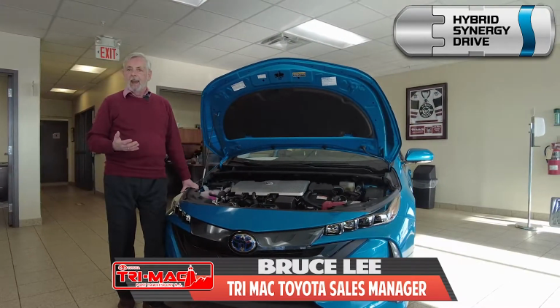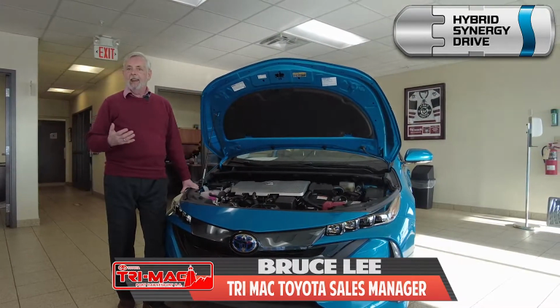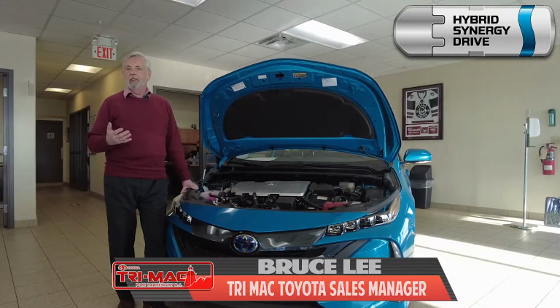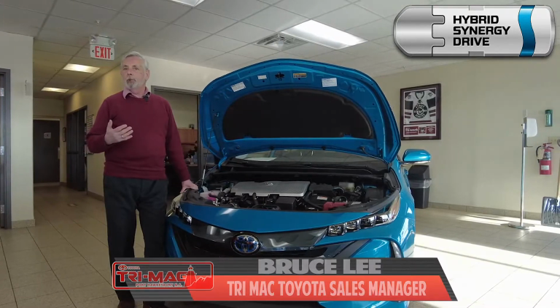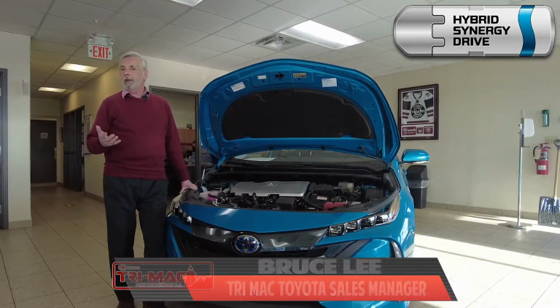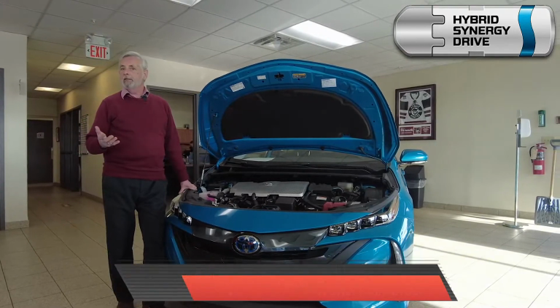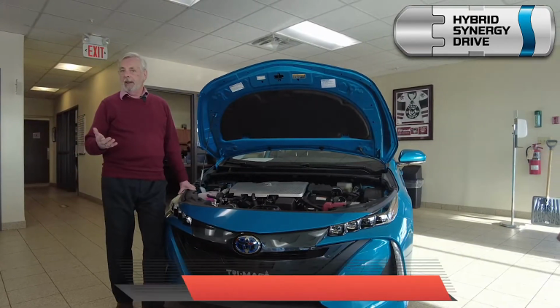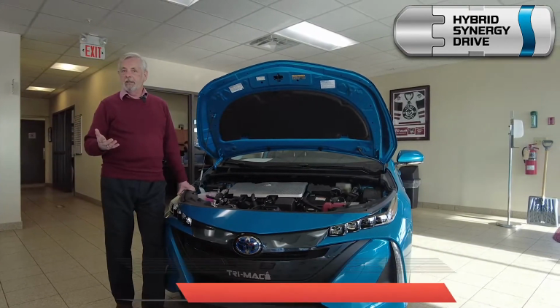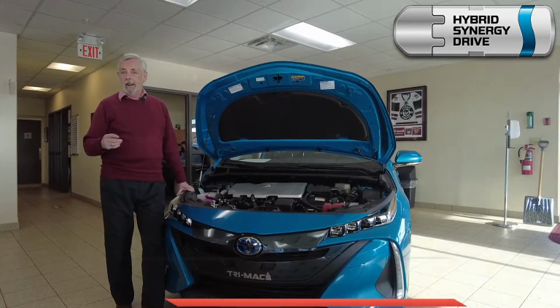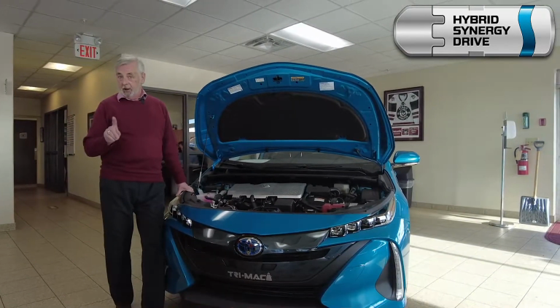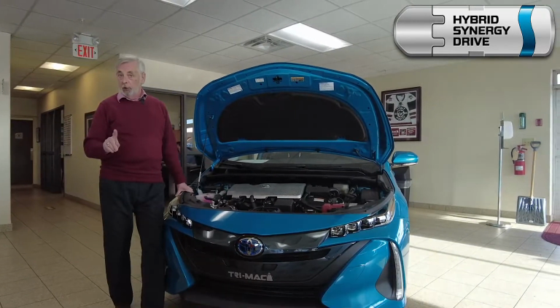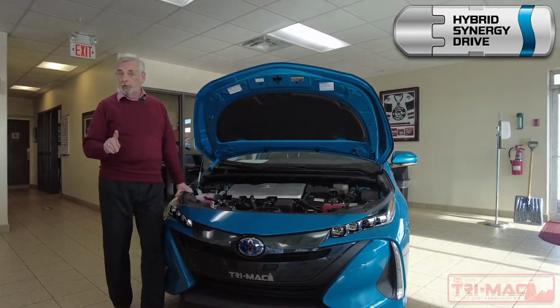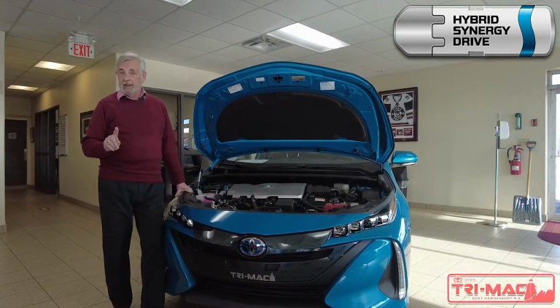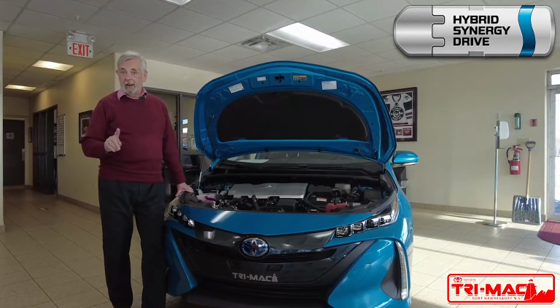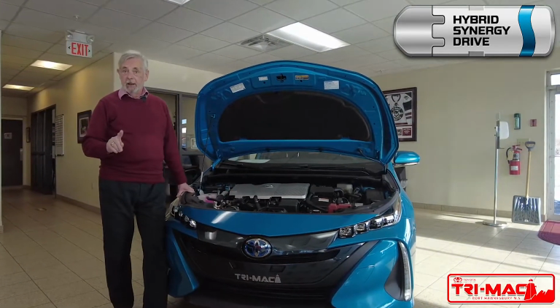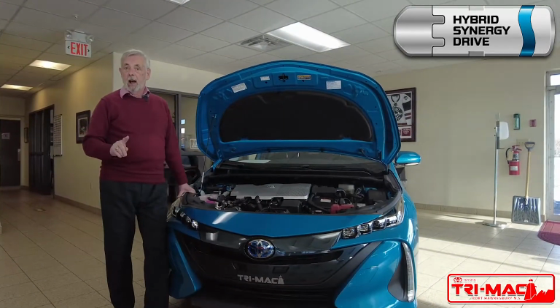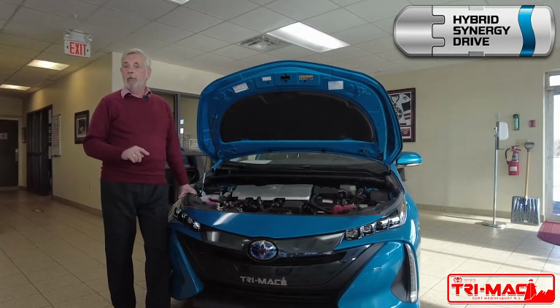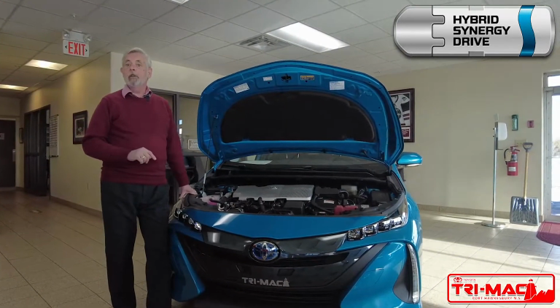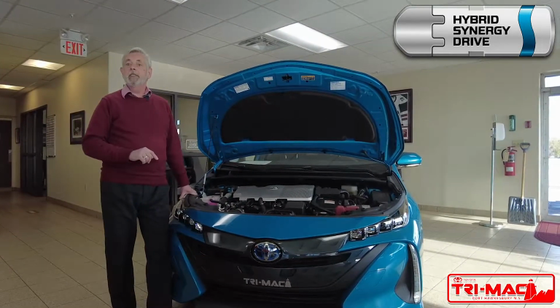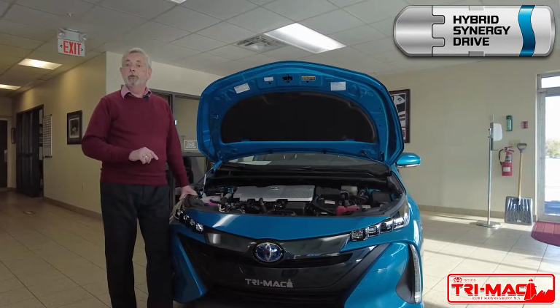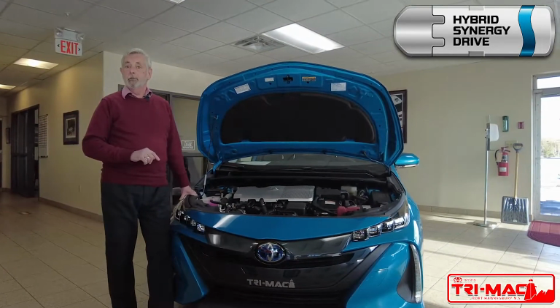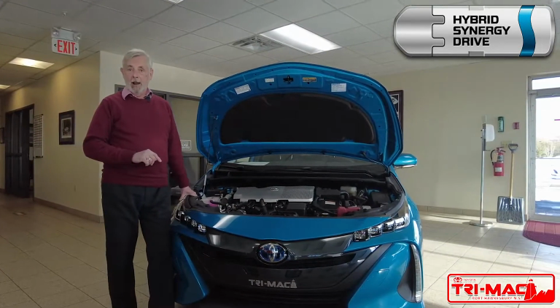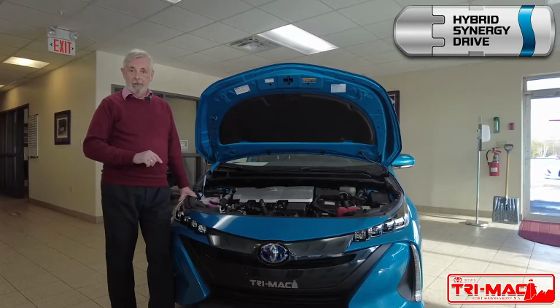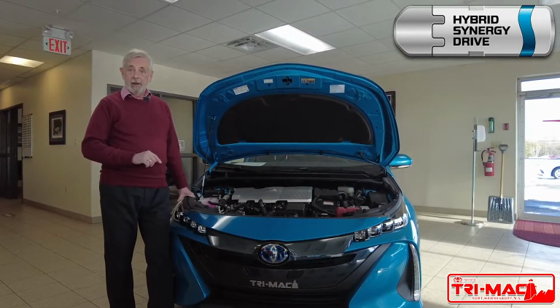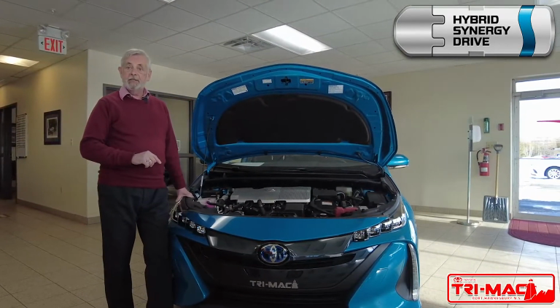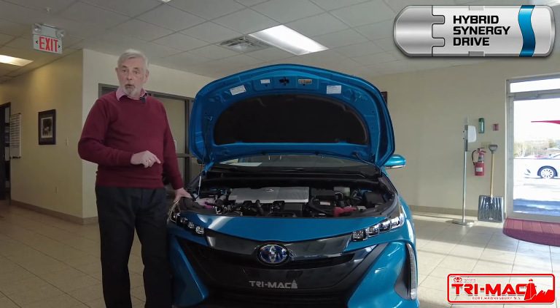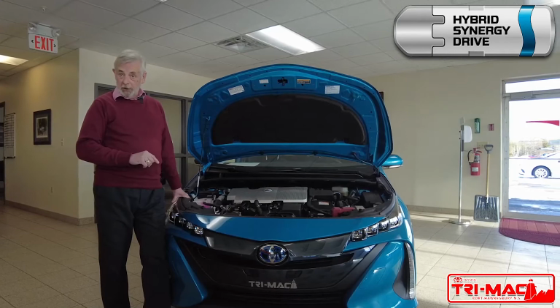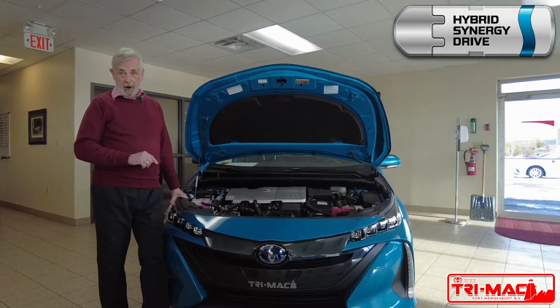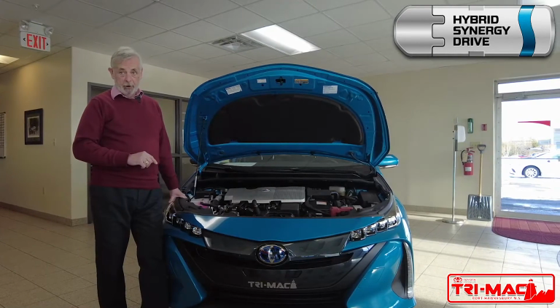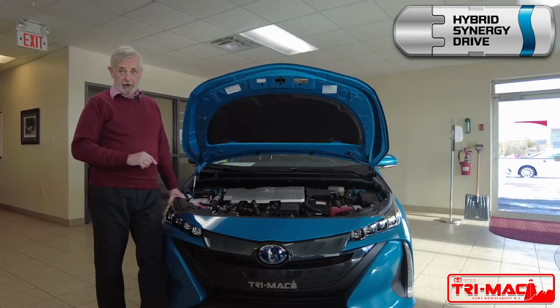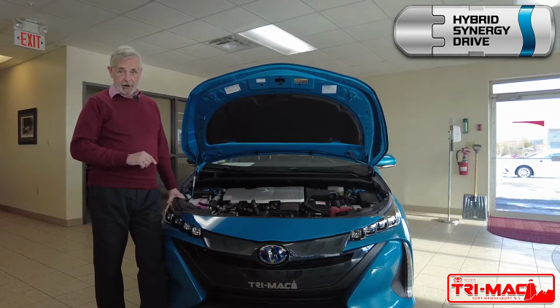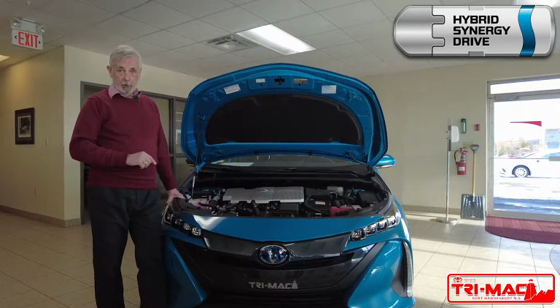And in Prius, Venza, and the all-new Sienna, Hybrid Synergy Drive is the only powertrain available.